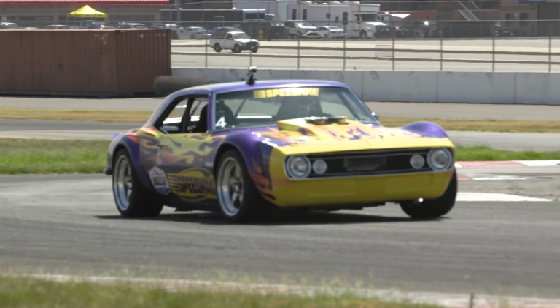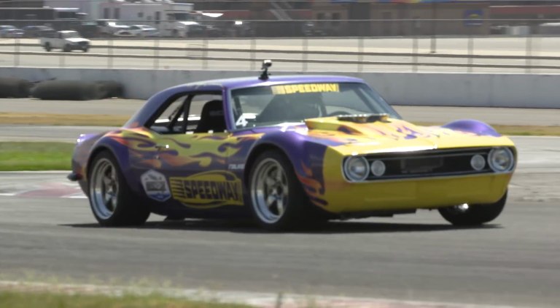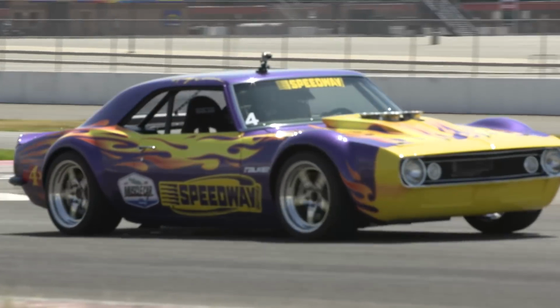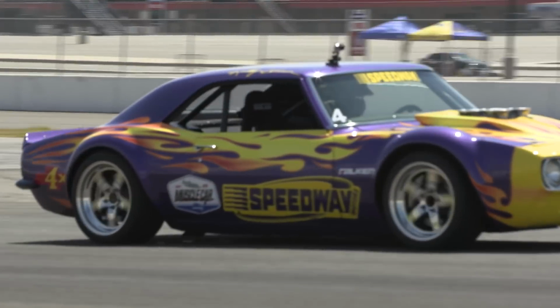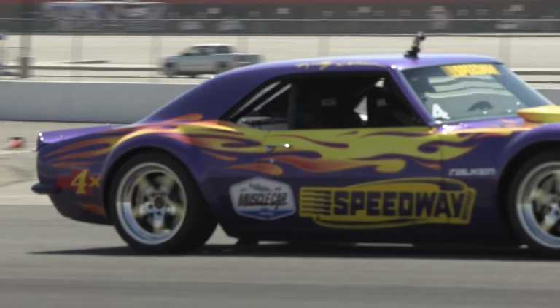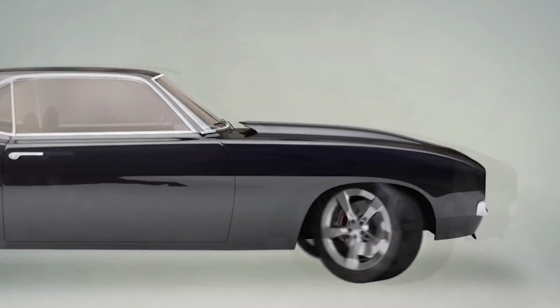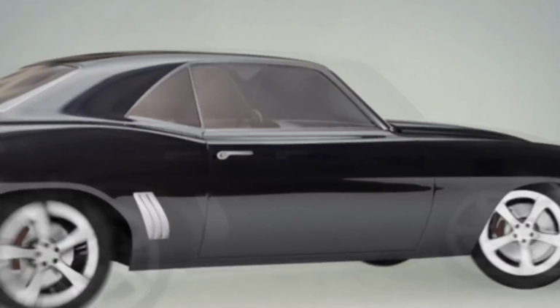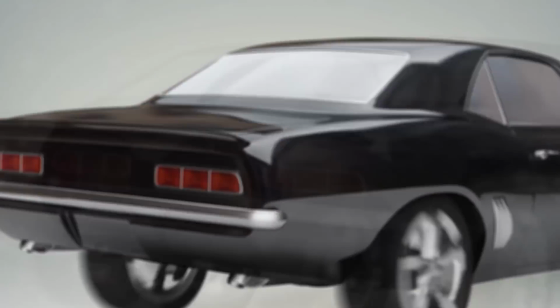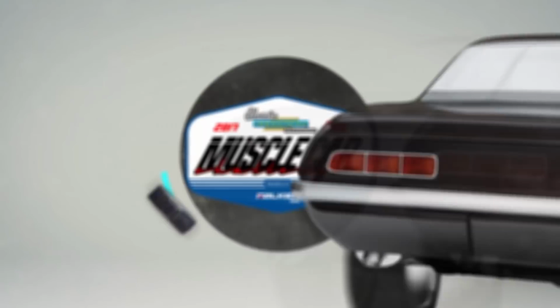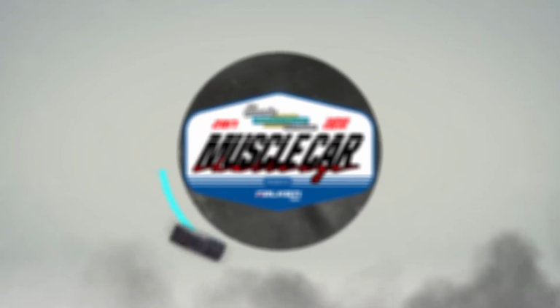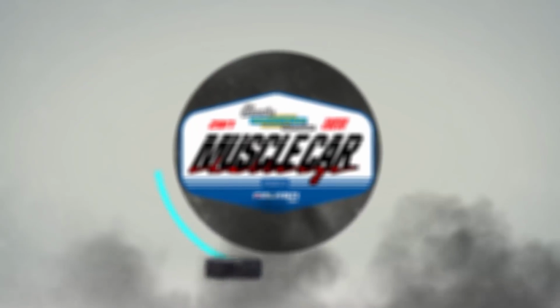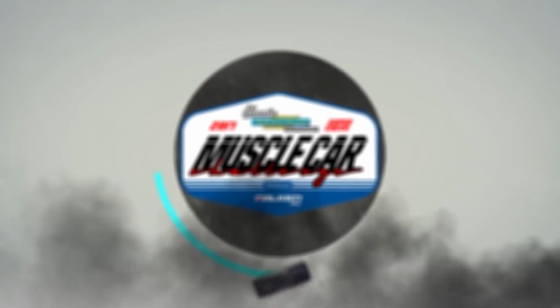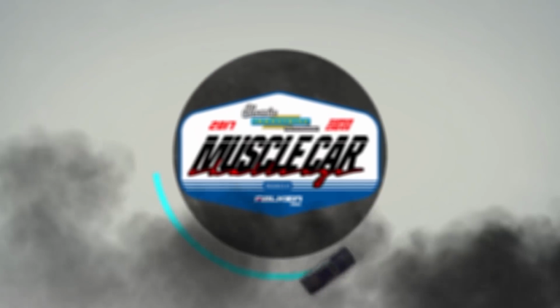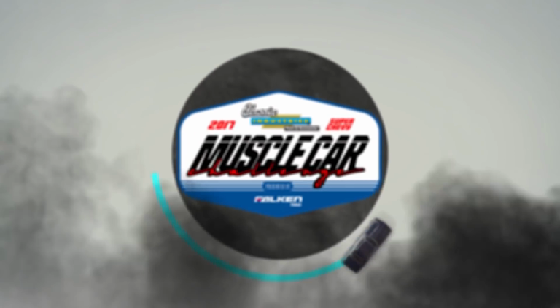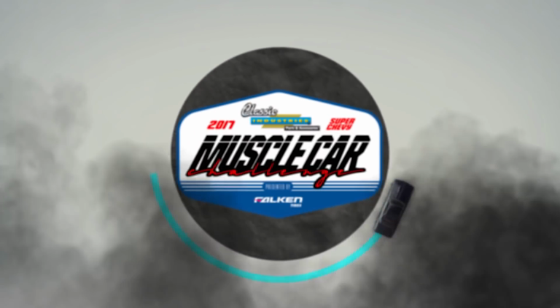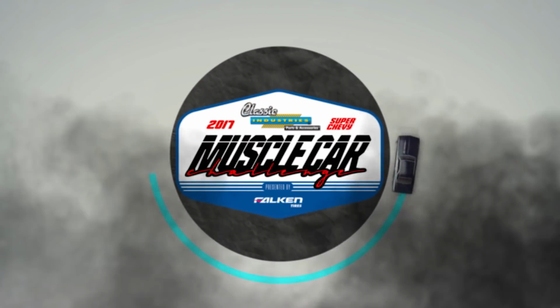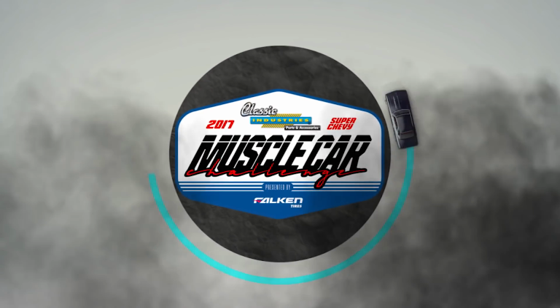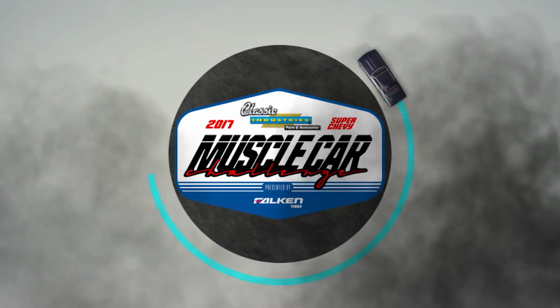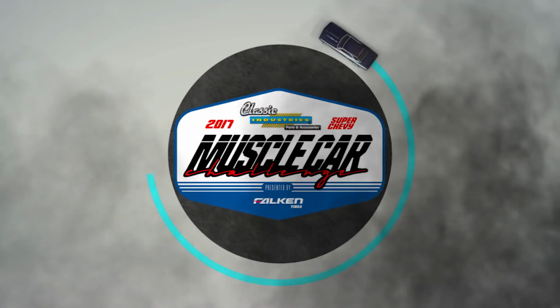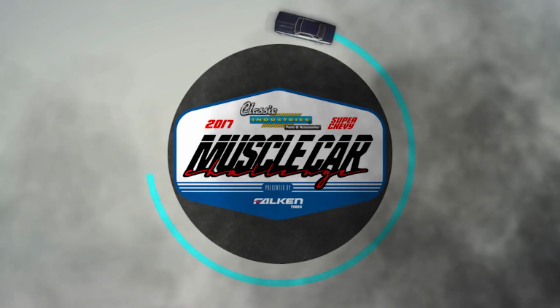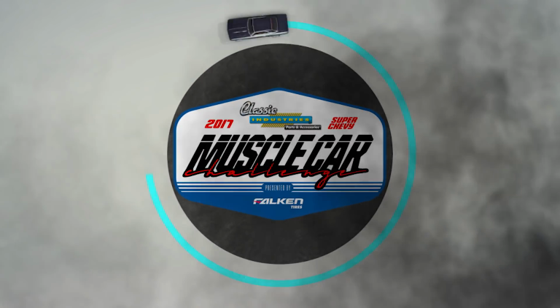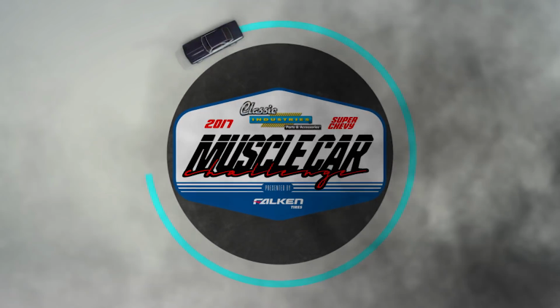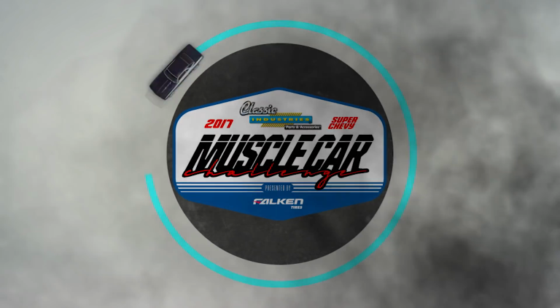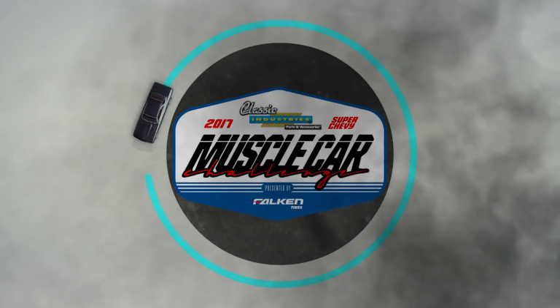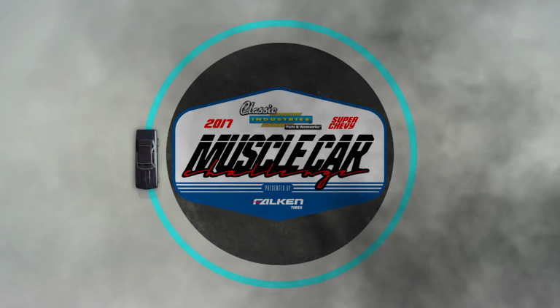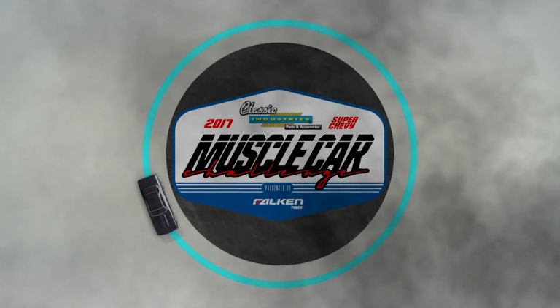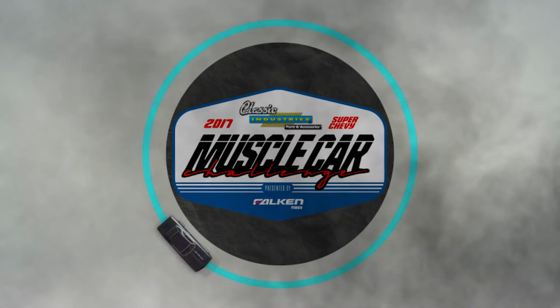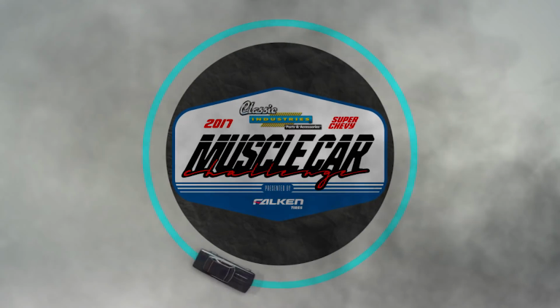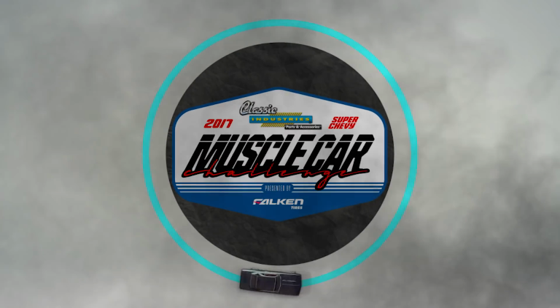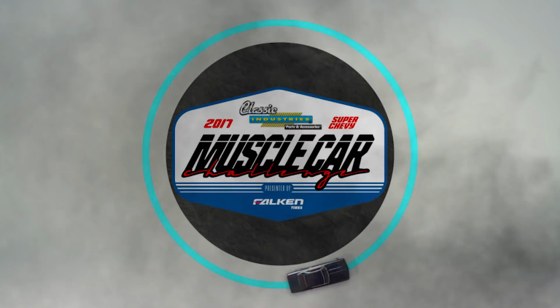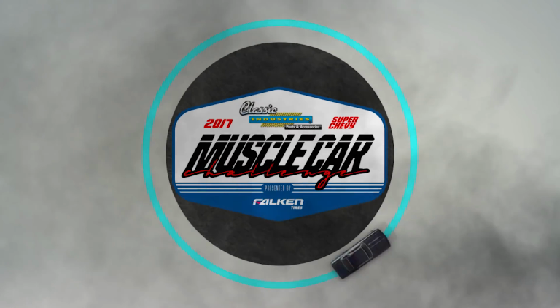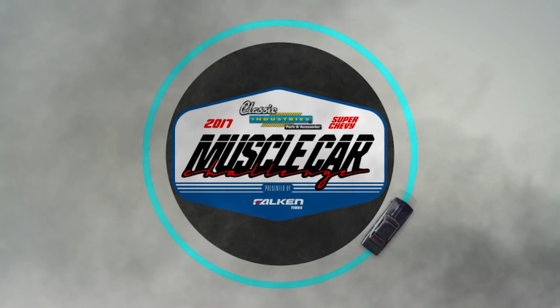This is the Classic Industries Super Chevy Muscle Car Challenge presented by Falcon Time.